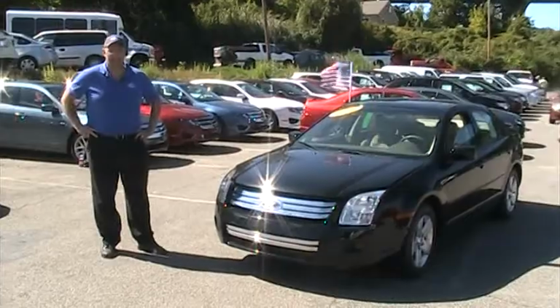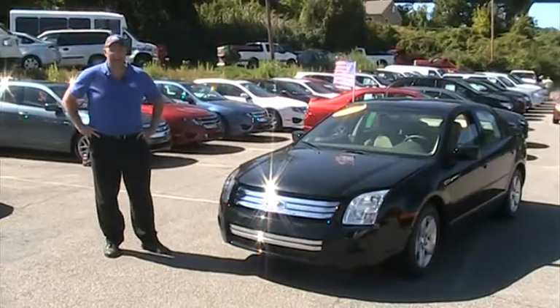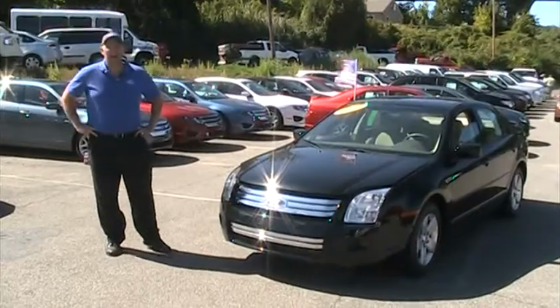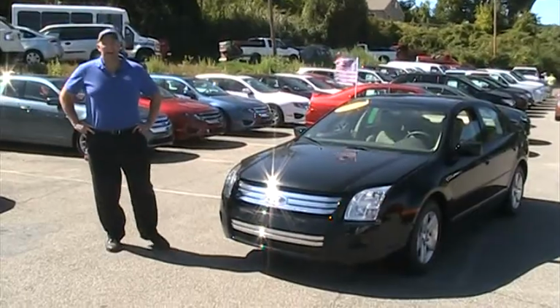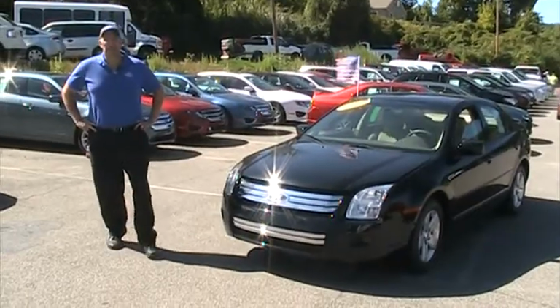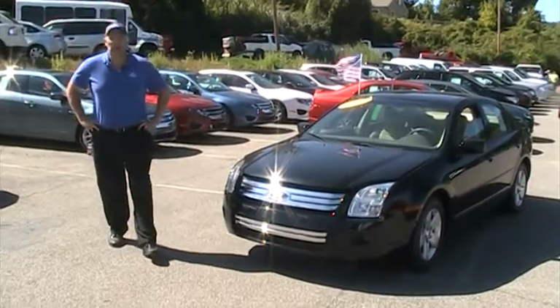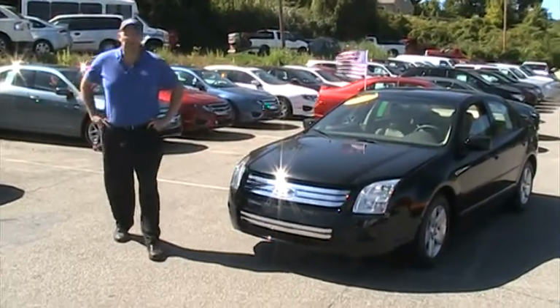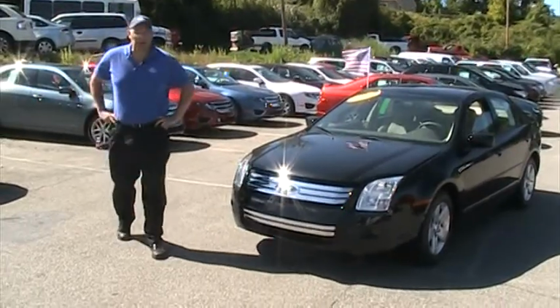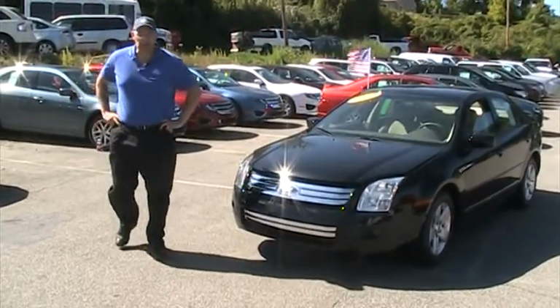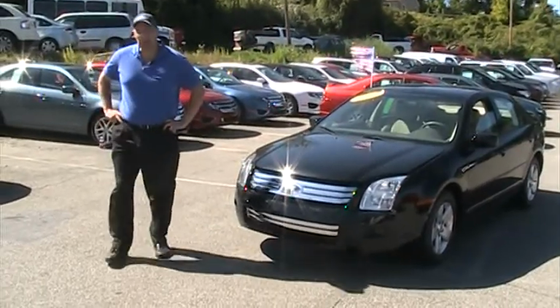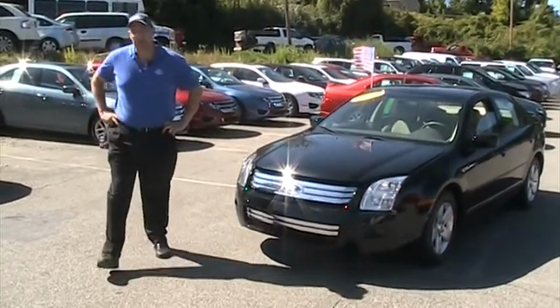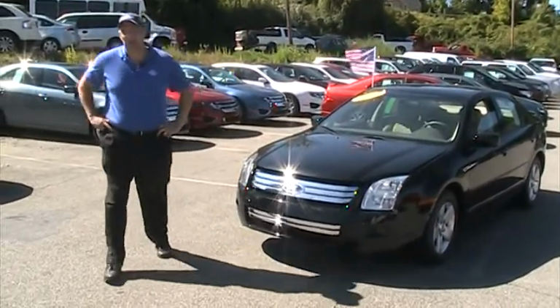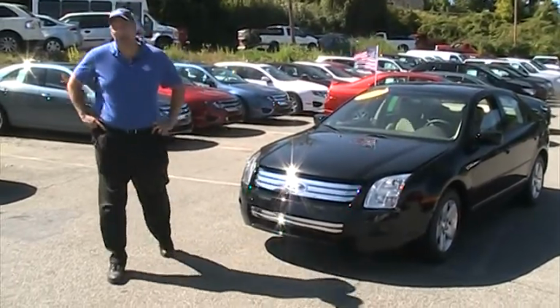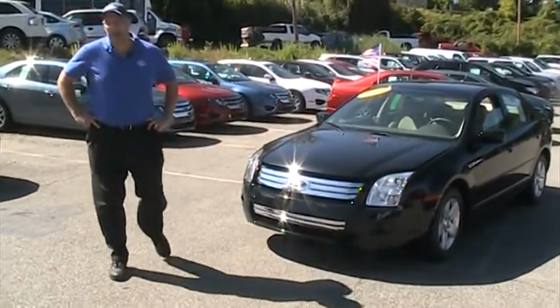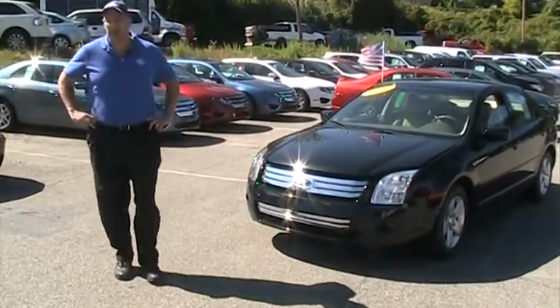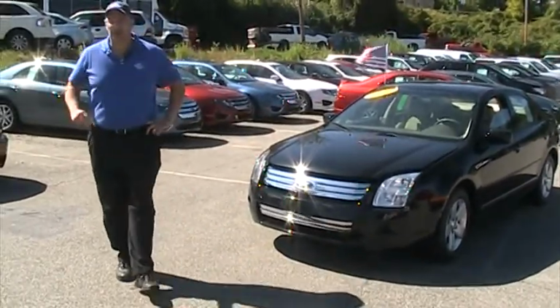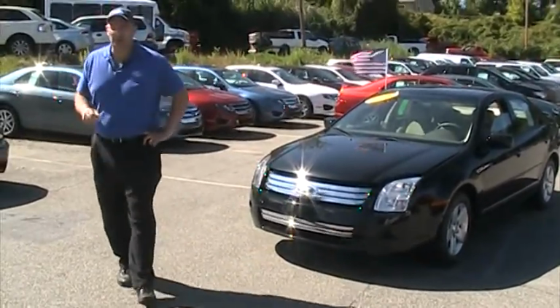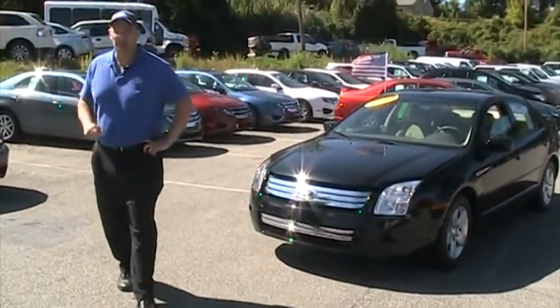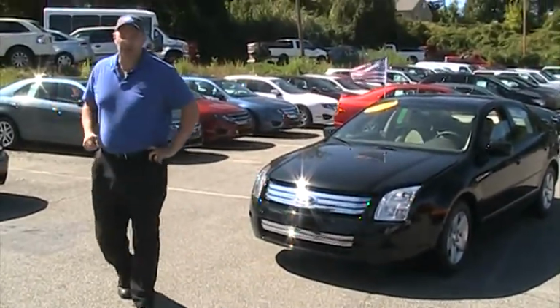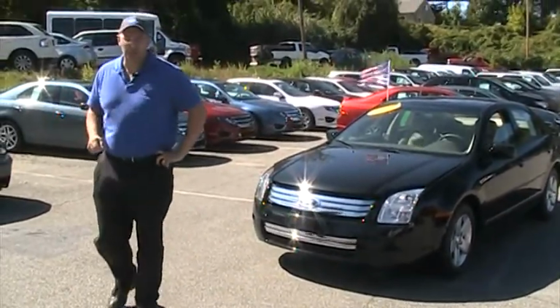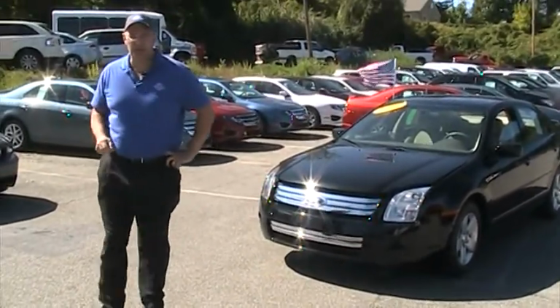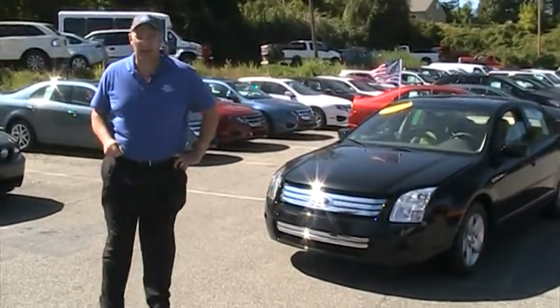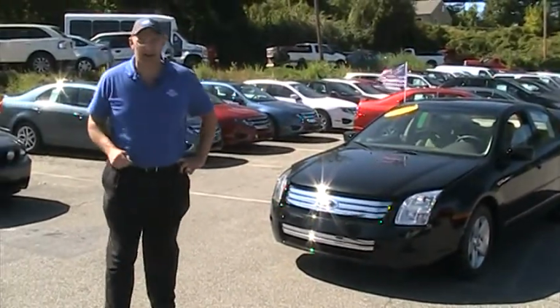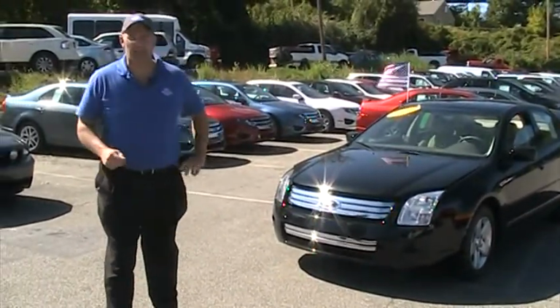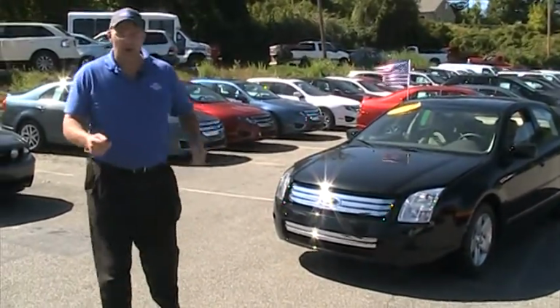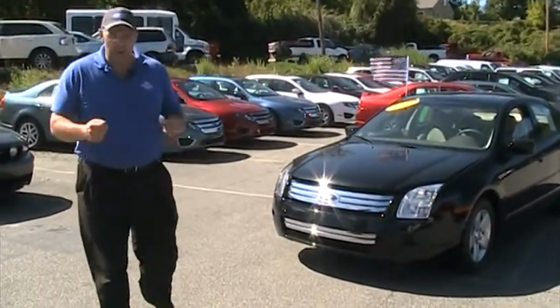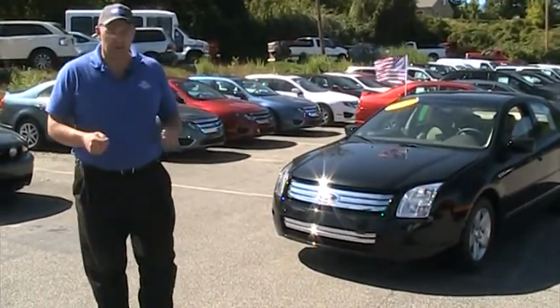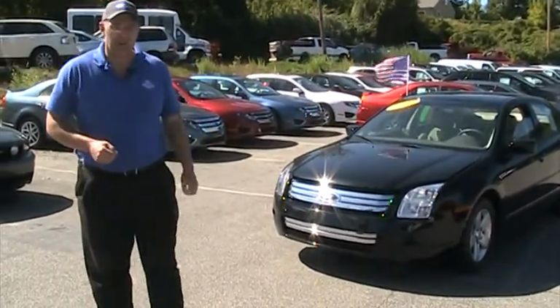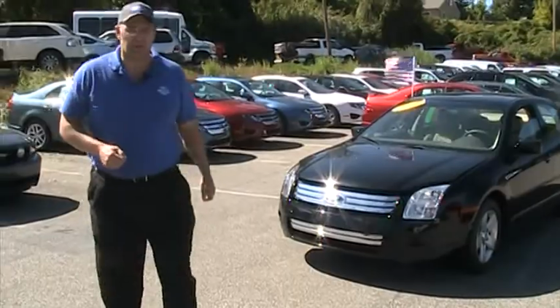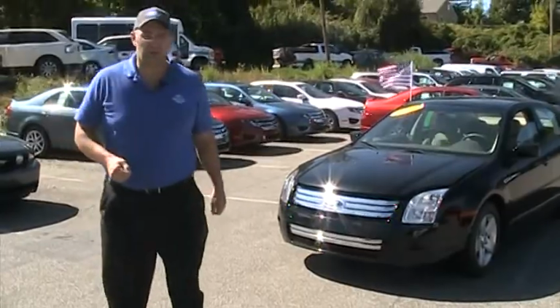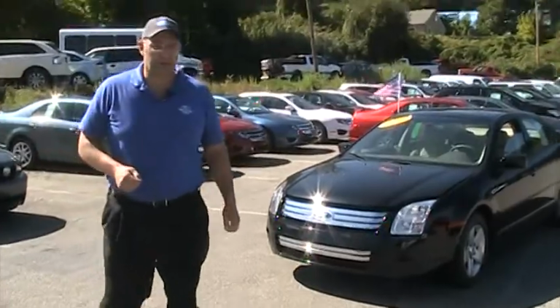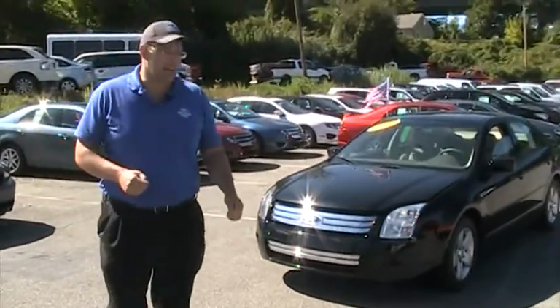Hi, I'm Paul Sheridan with Brewster Ford, and thanks for choosing BrewsterFord.com. We really do appreciate it.